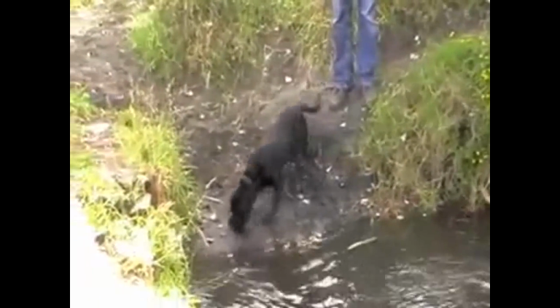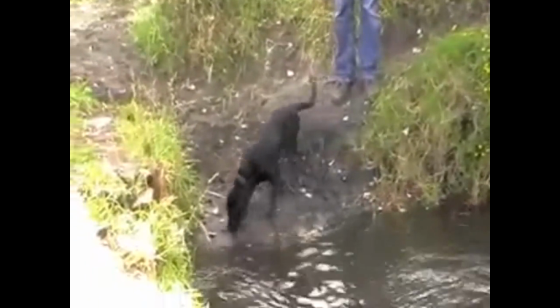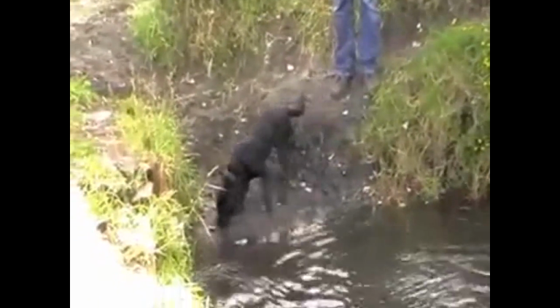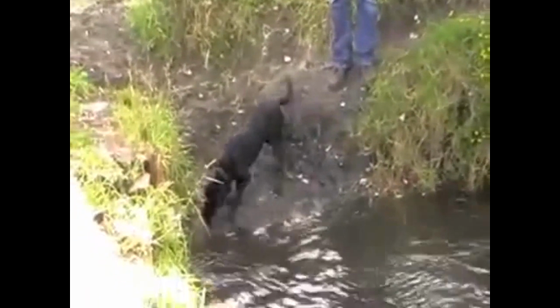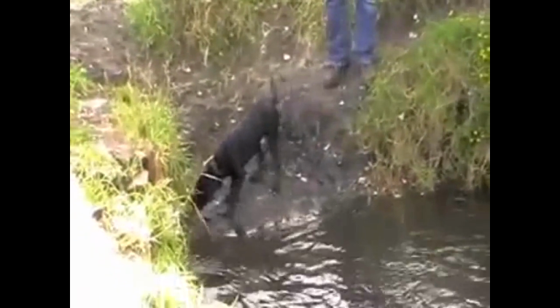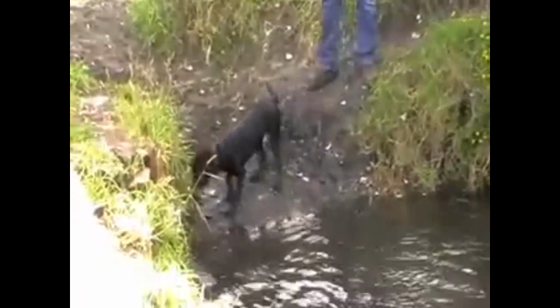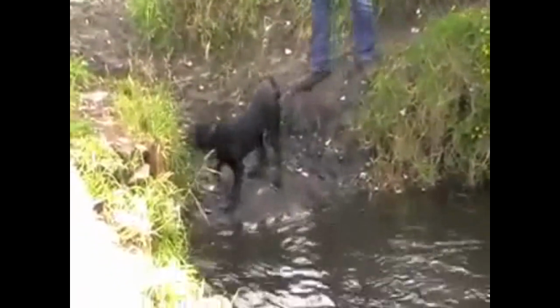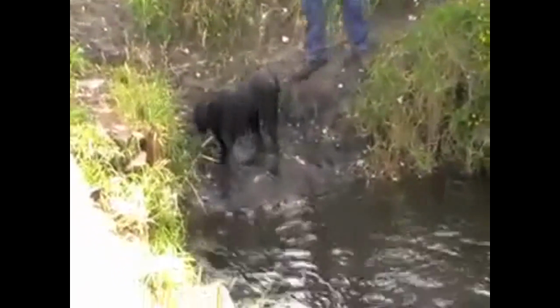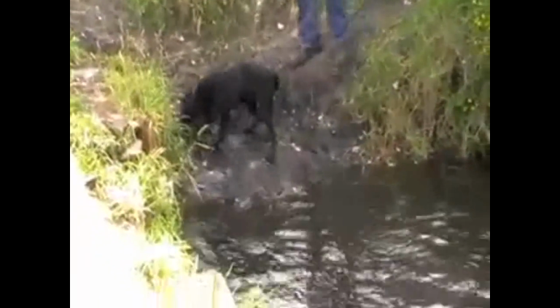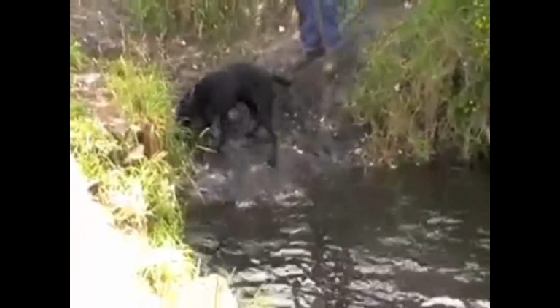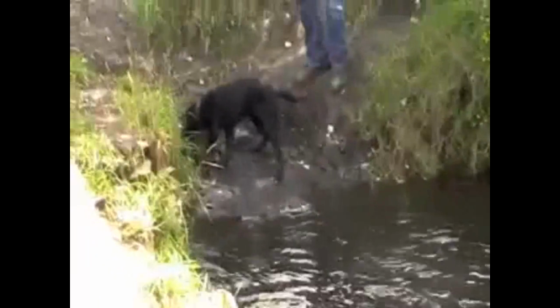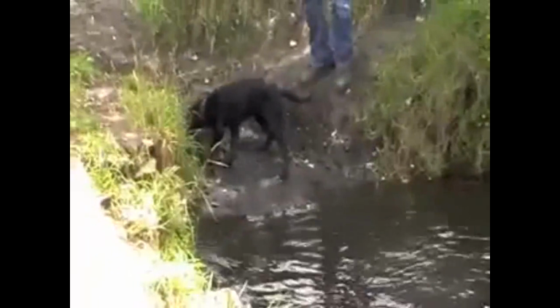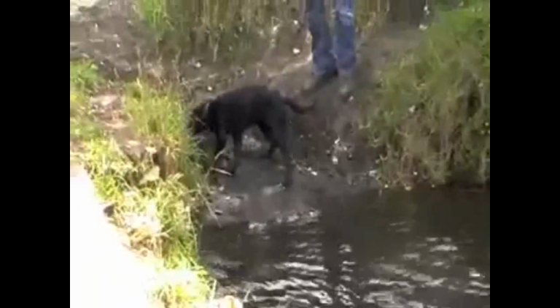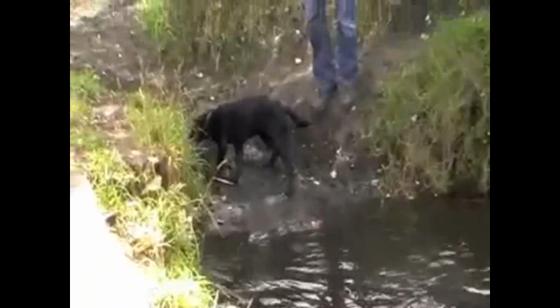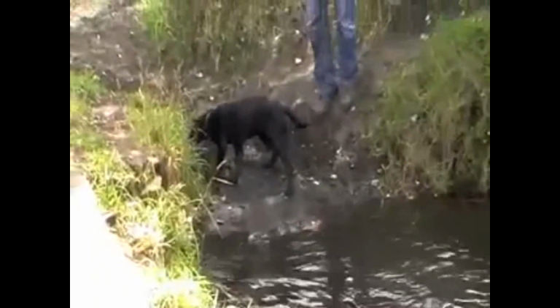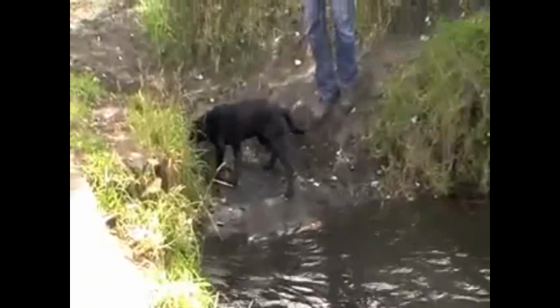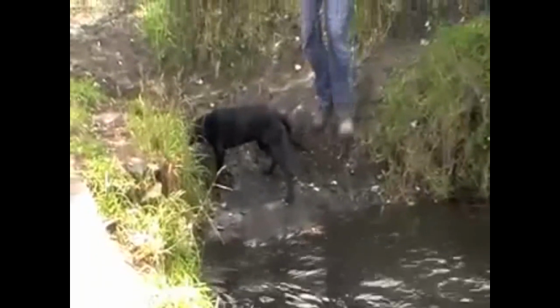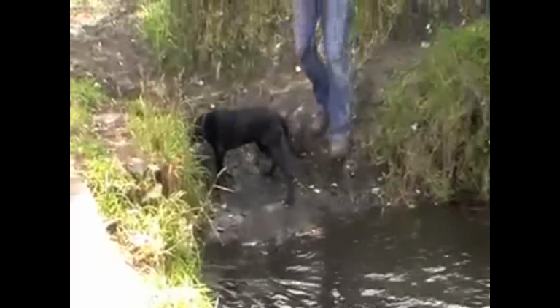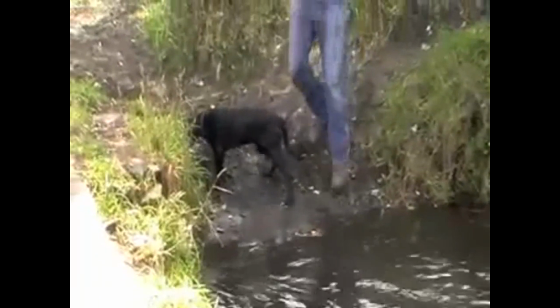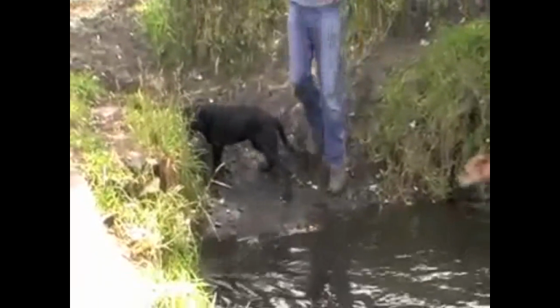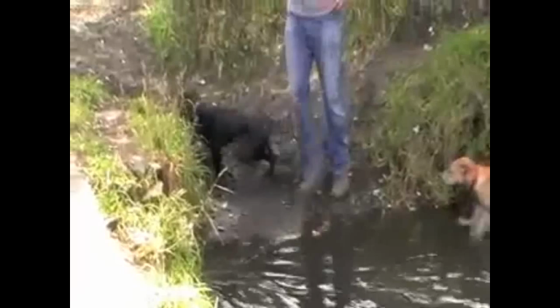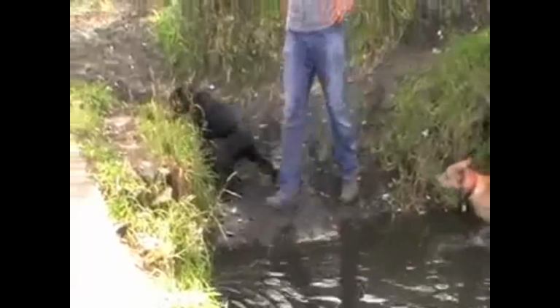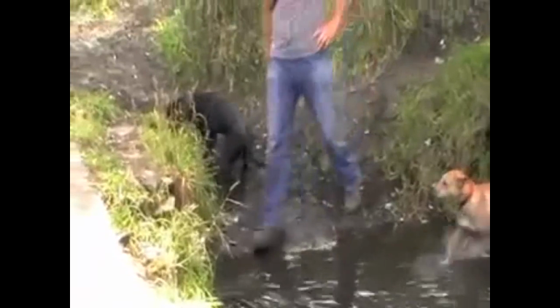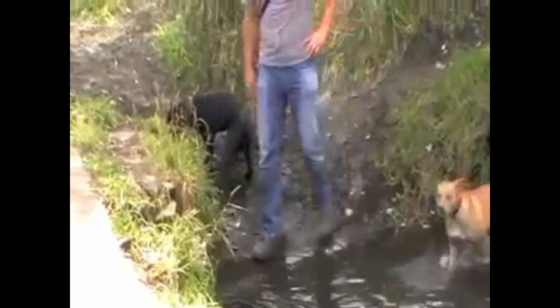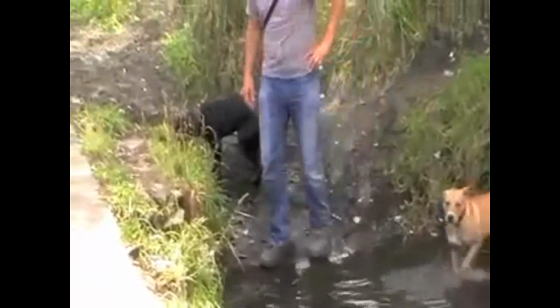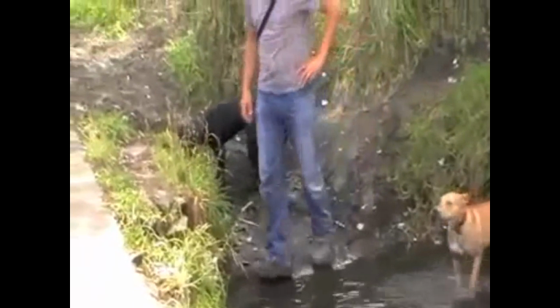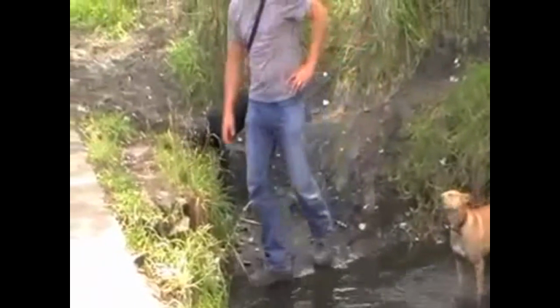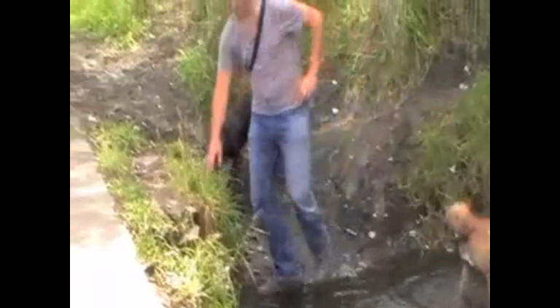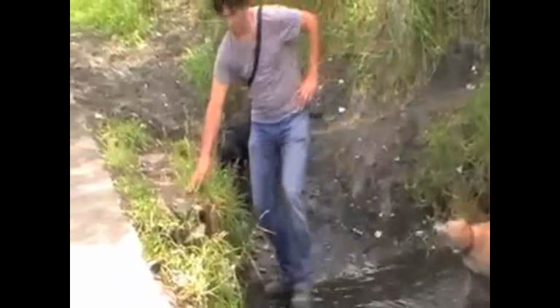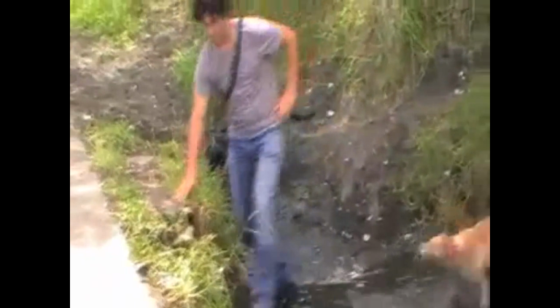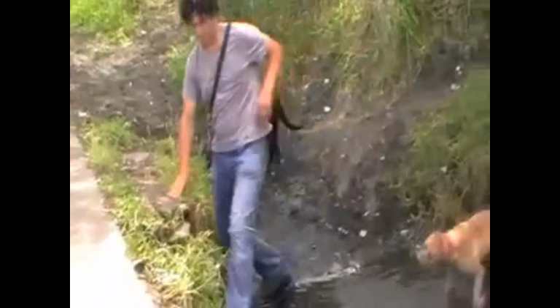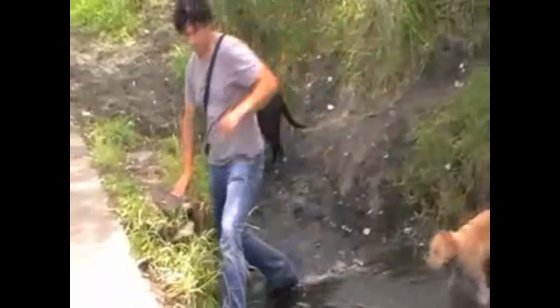A quick way to get this message across is with the use of other dogs. And then in her own time, she'll come and join us.